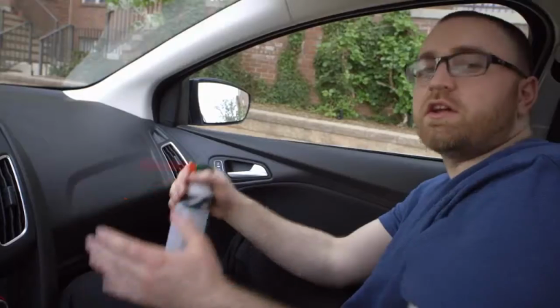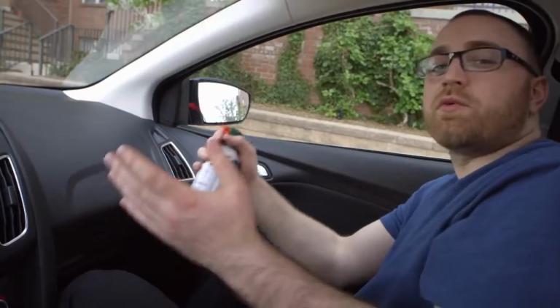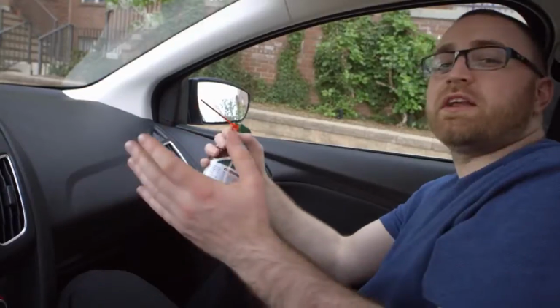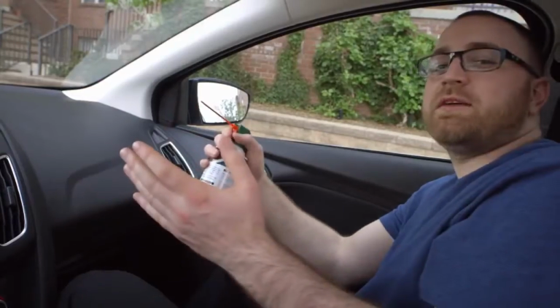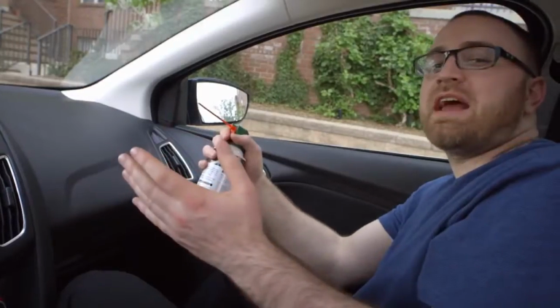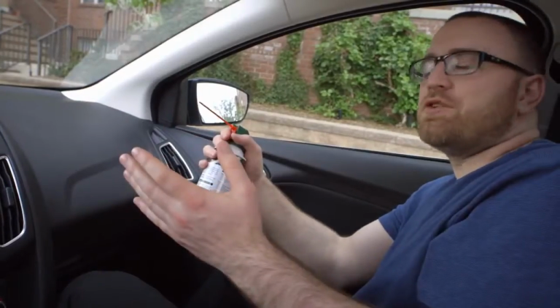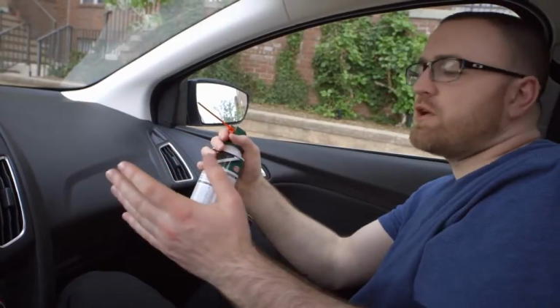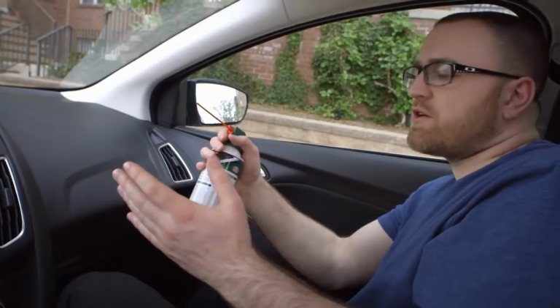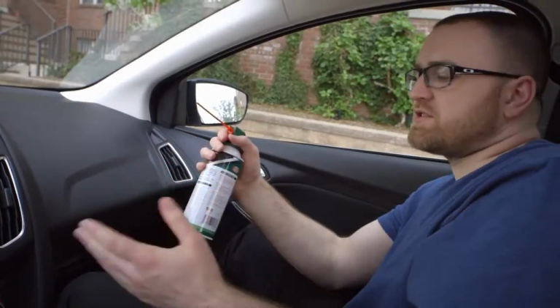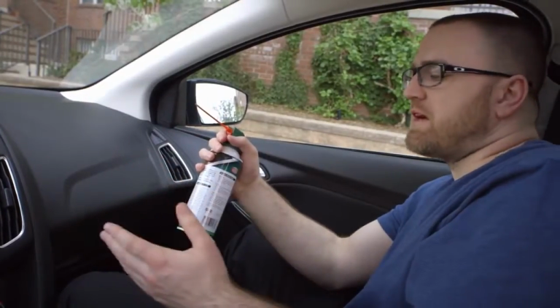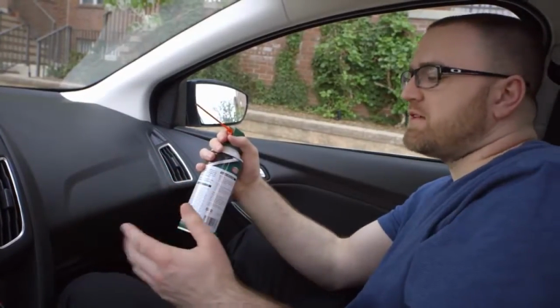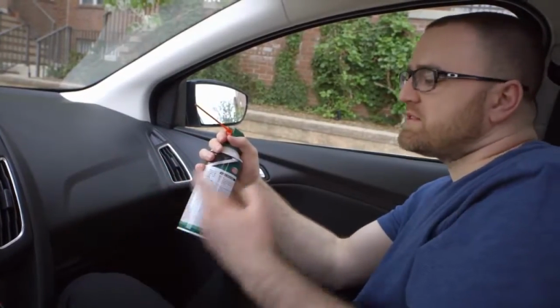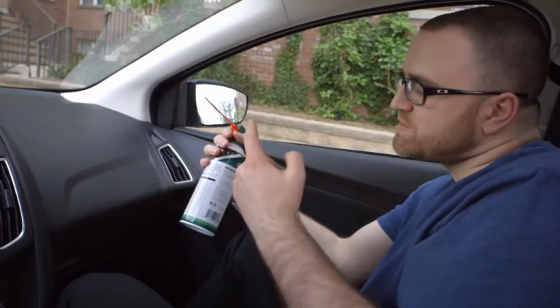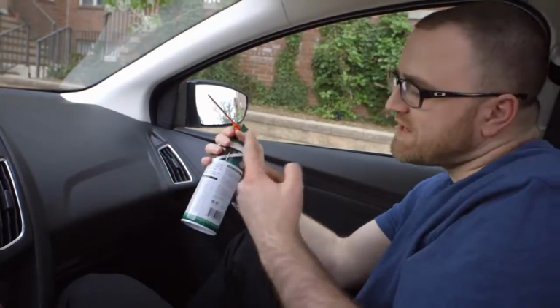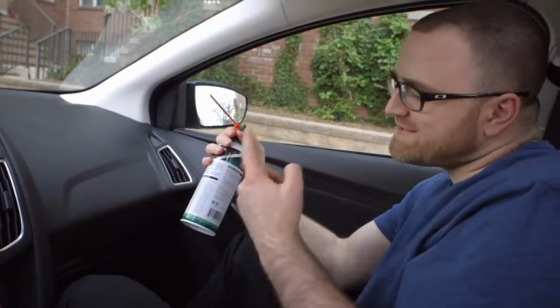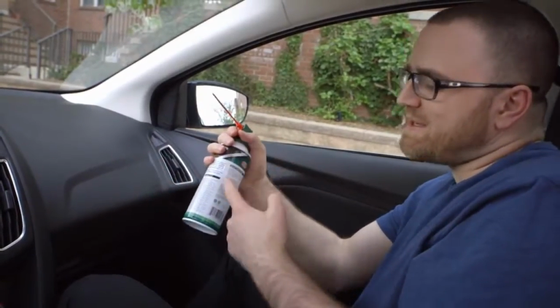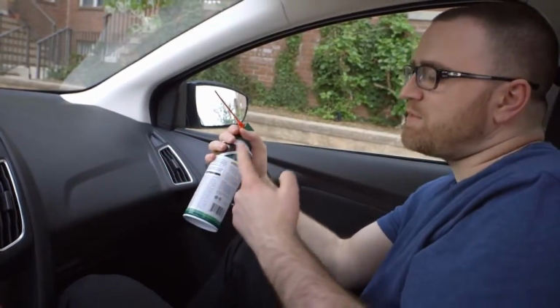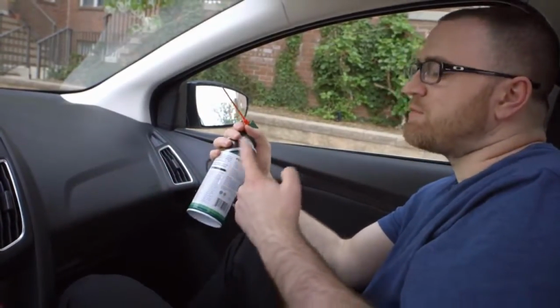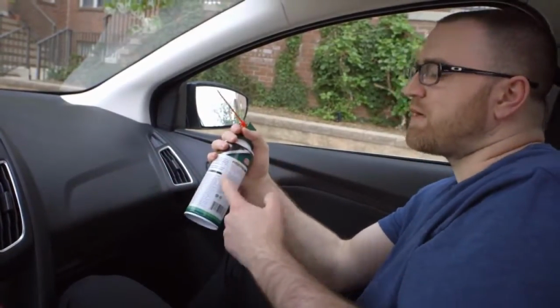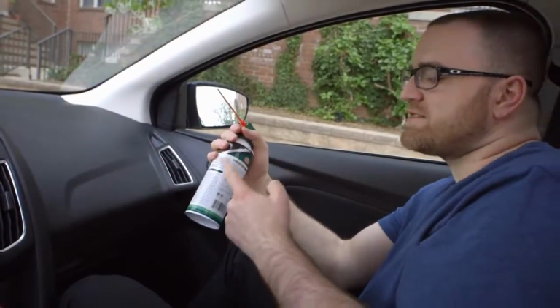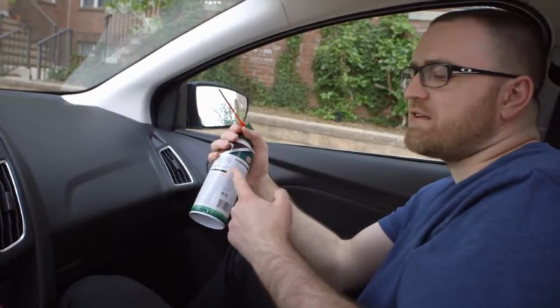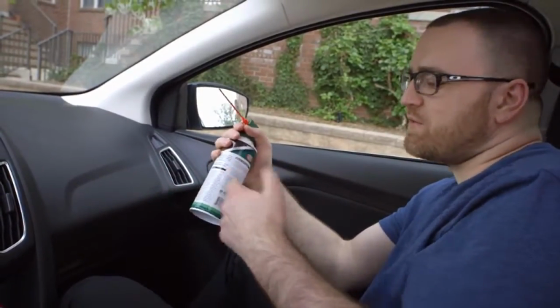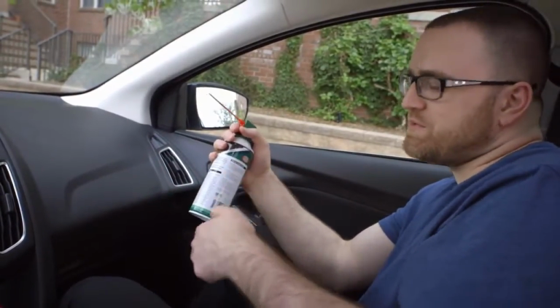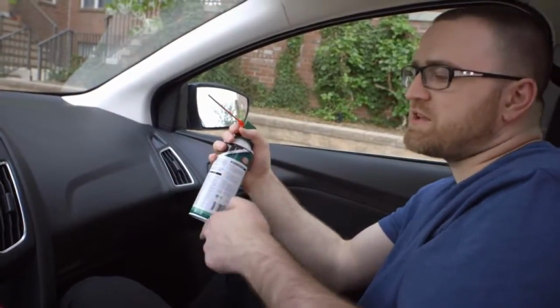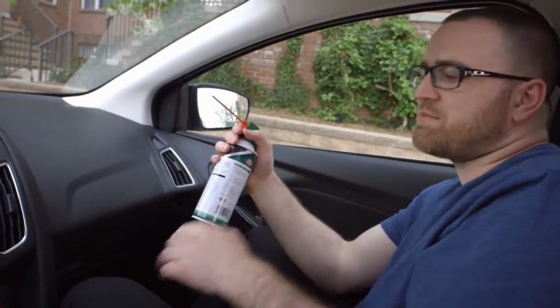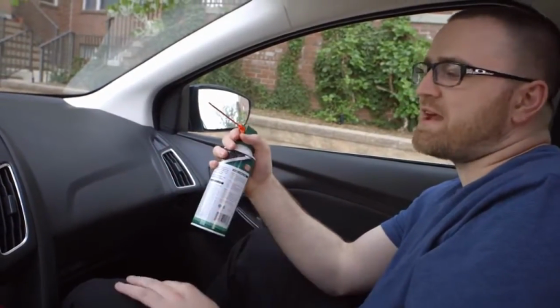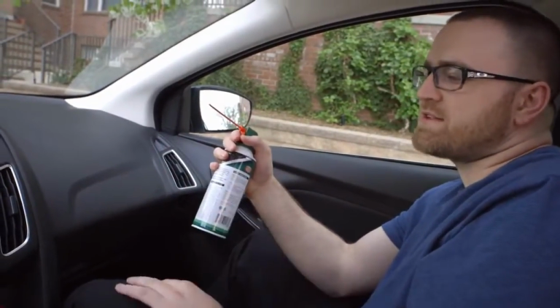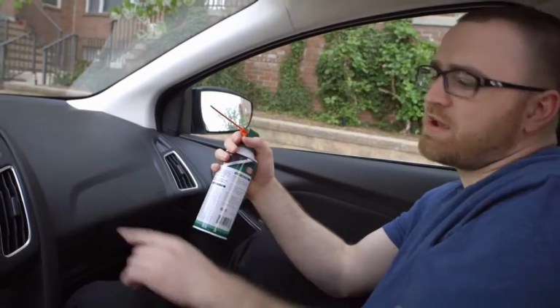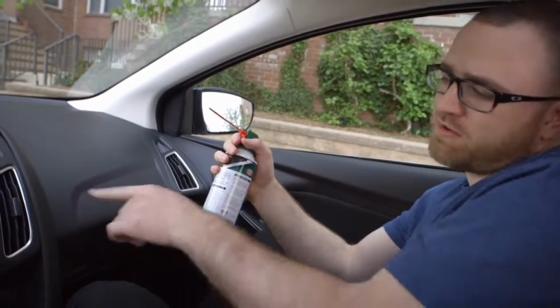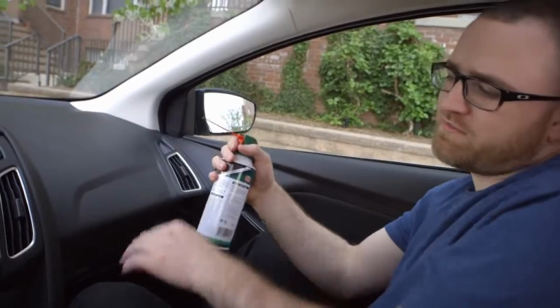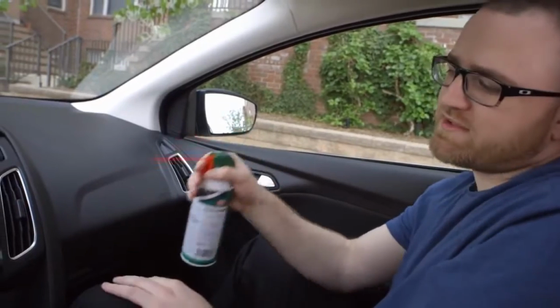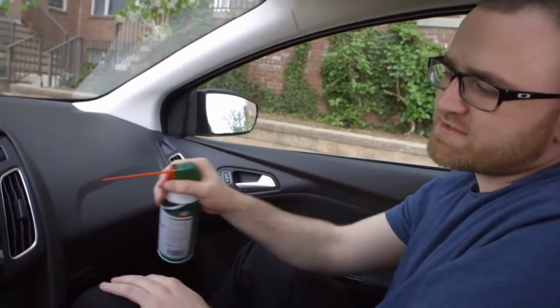Another way to keep that new car smell is to use that same compressed air that we used on the mats on the vents.